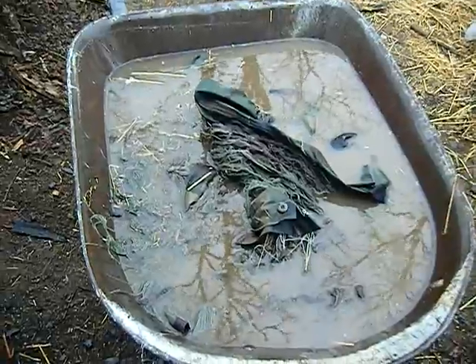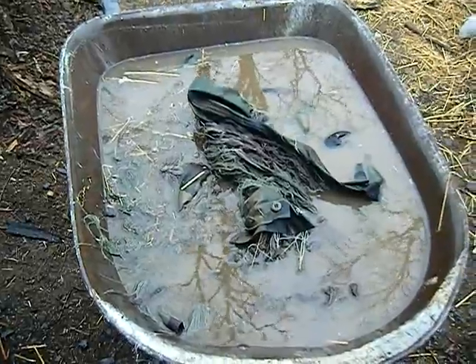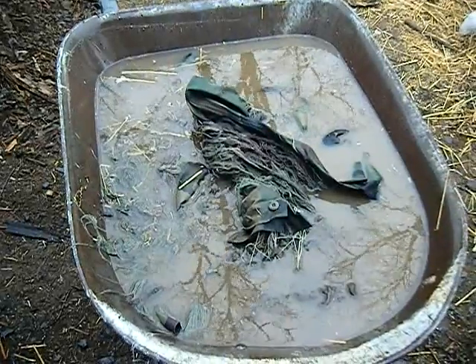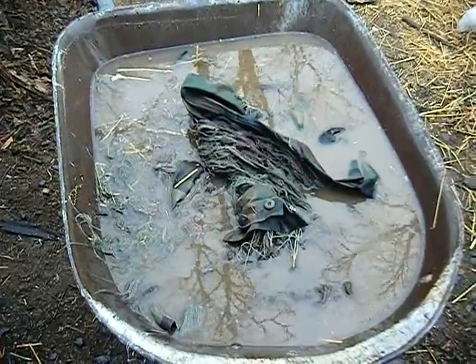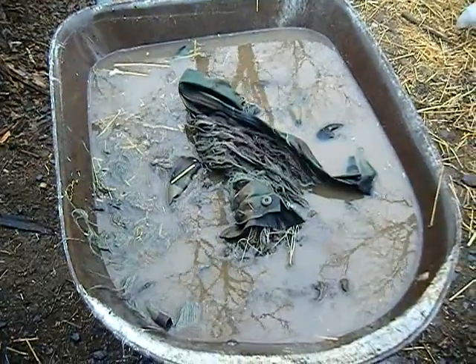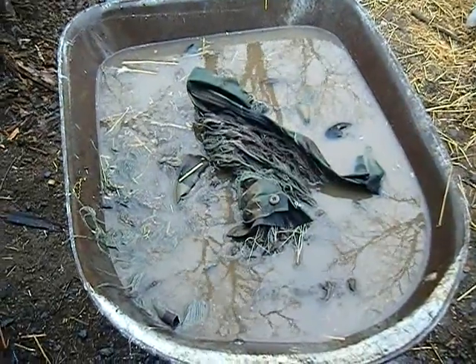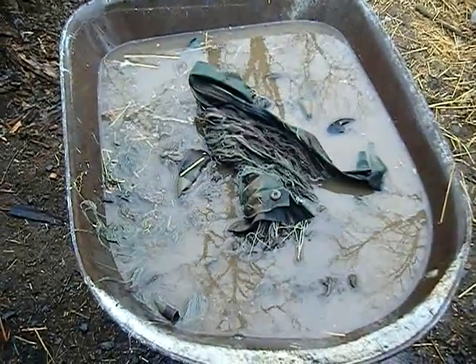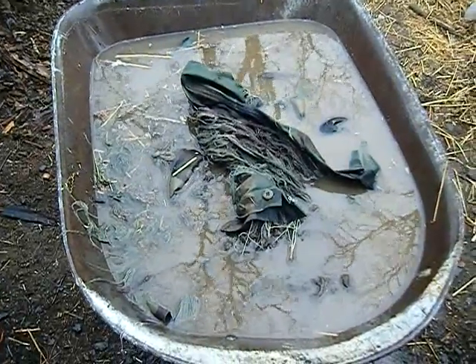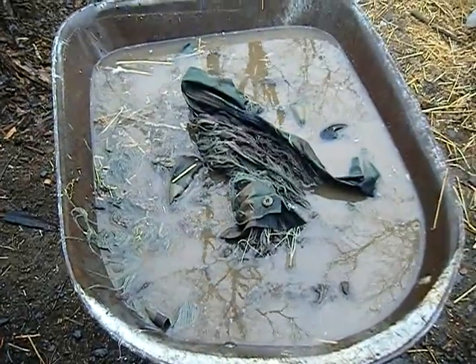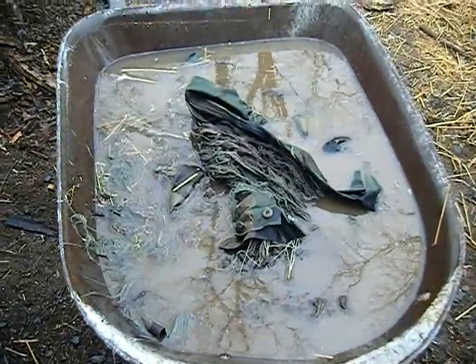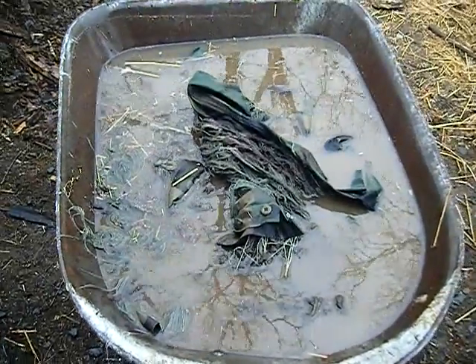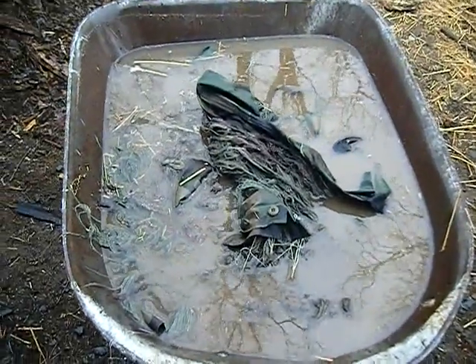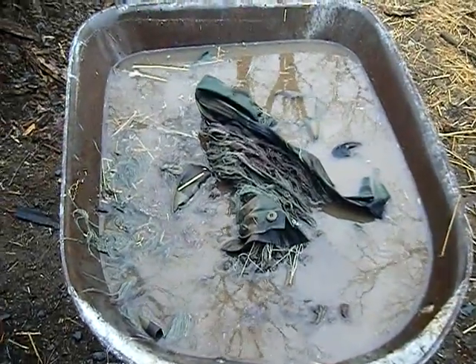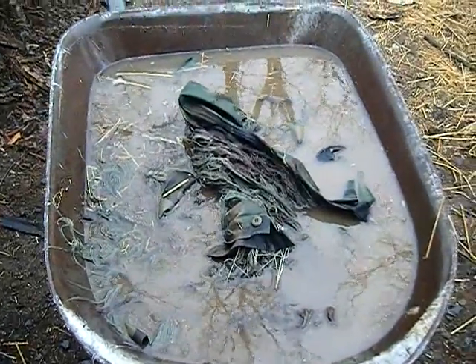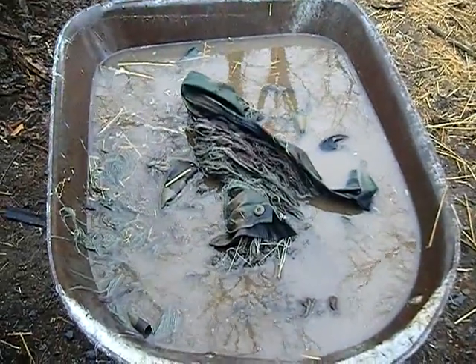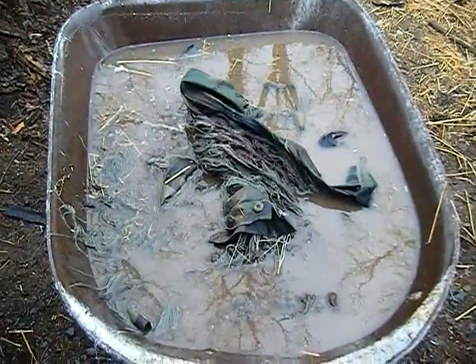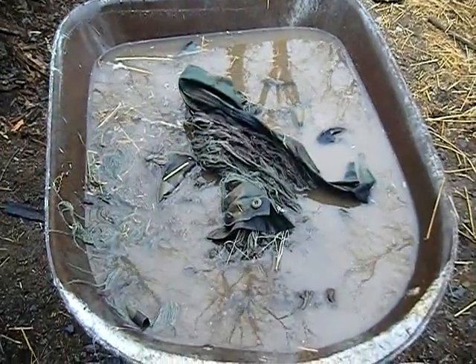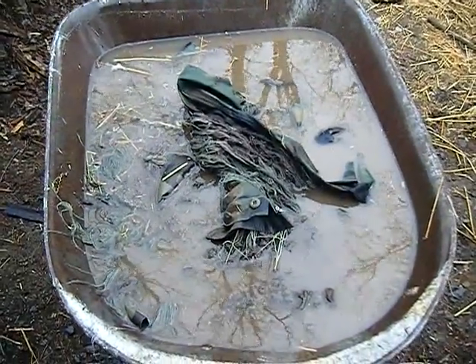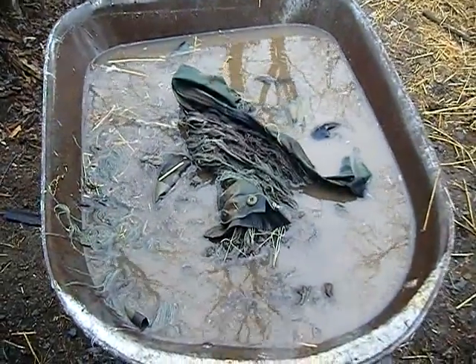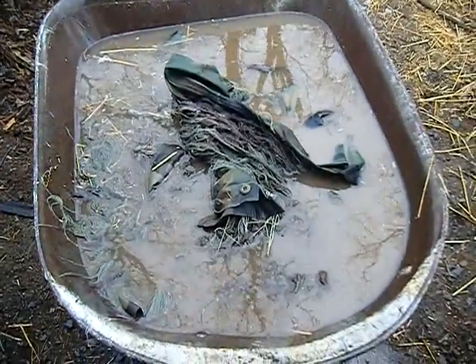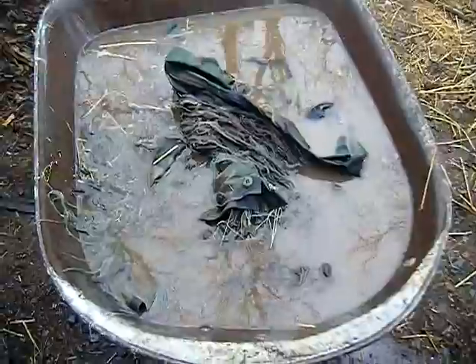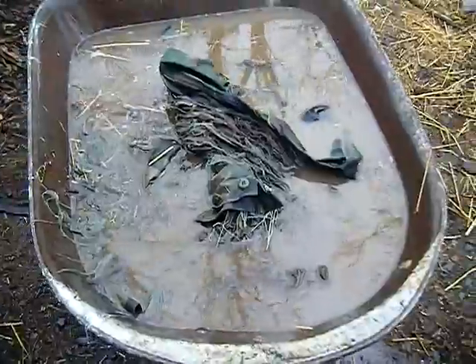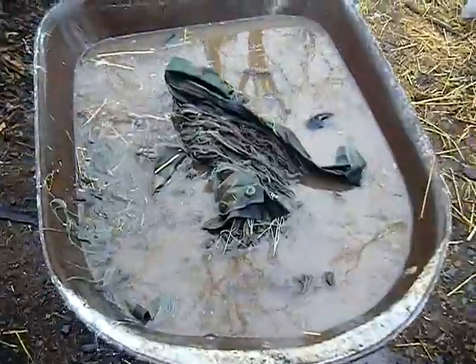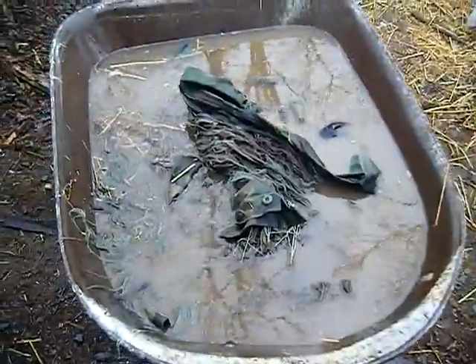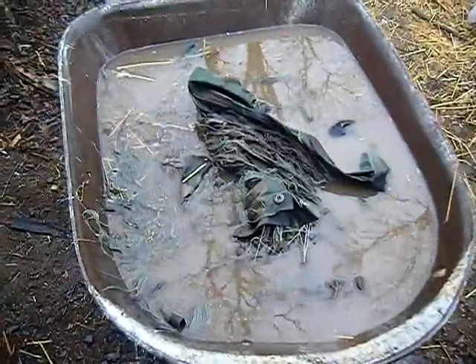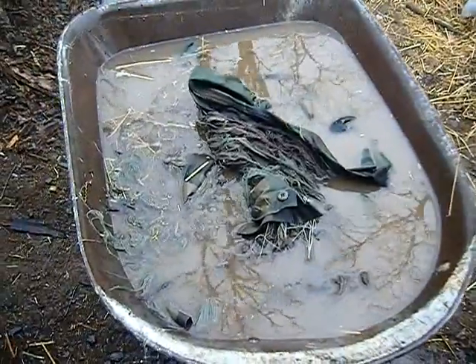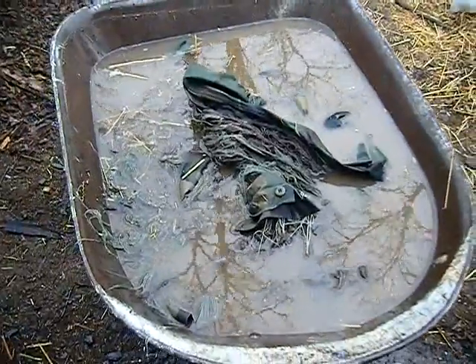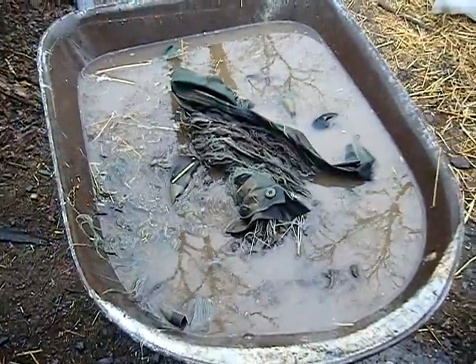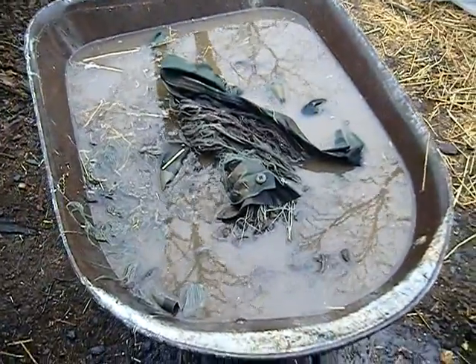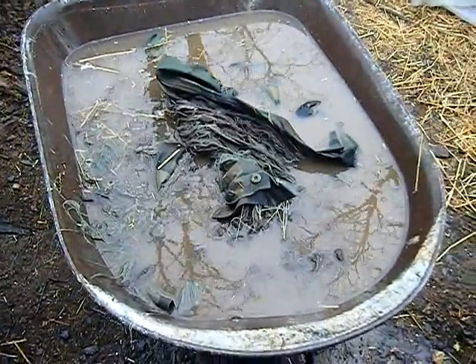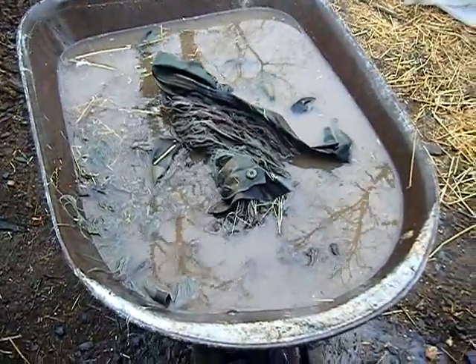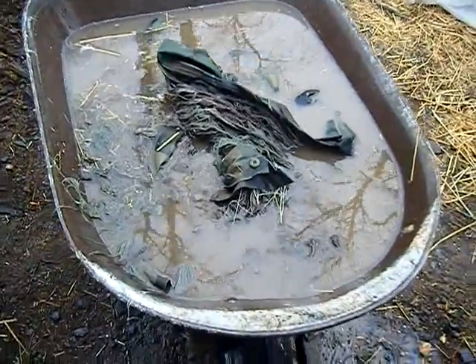Hey guys, this is Josh here with Airsoft Delta Squad 100. Today I've got part 6 of making a ghillie suit, and this part is breaking in the ghillie suit.